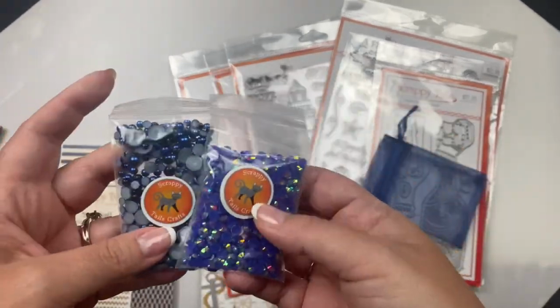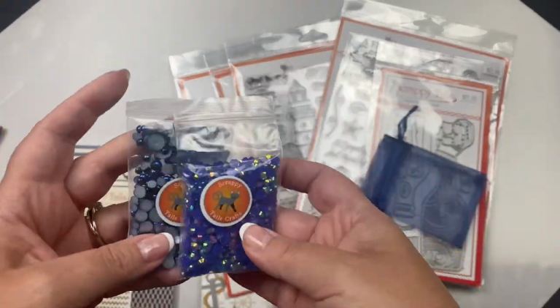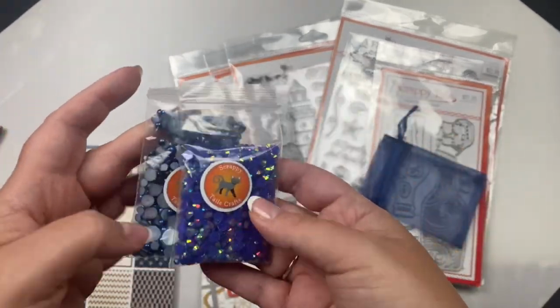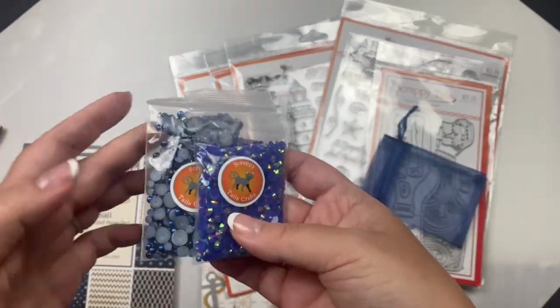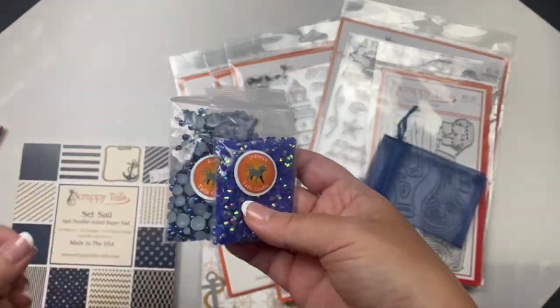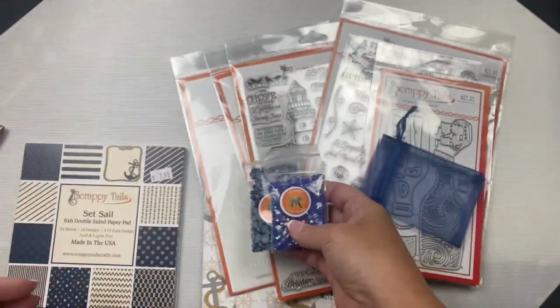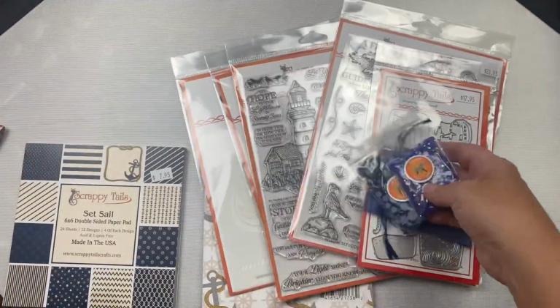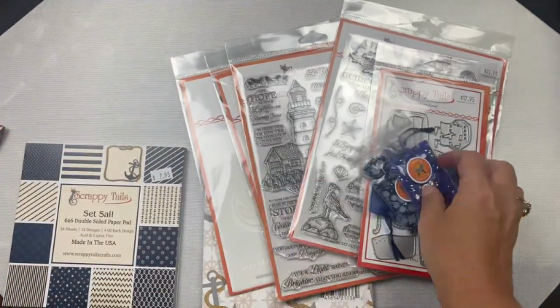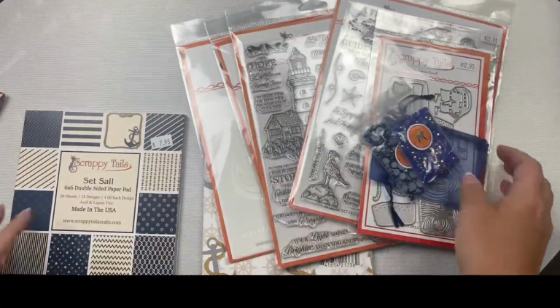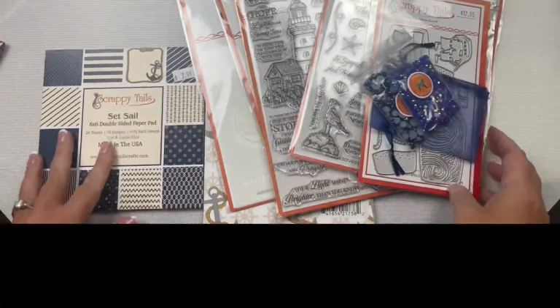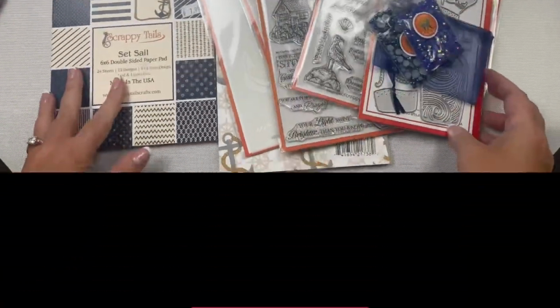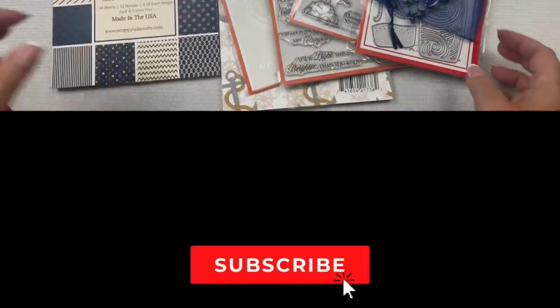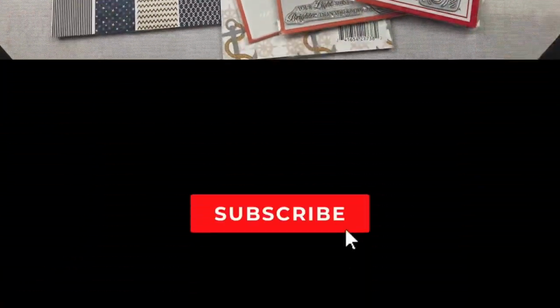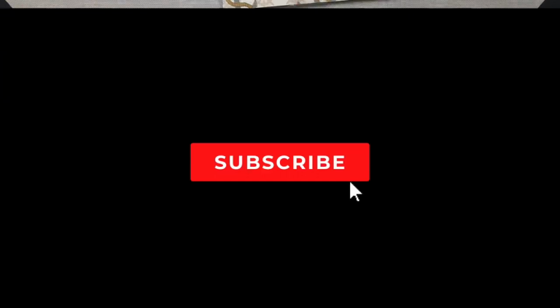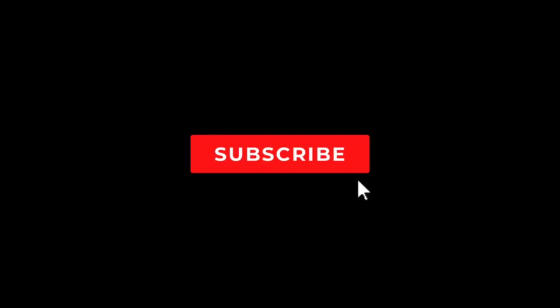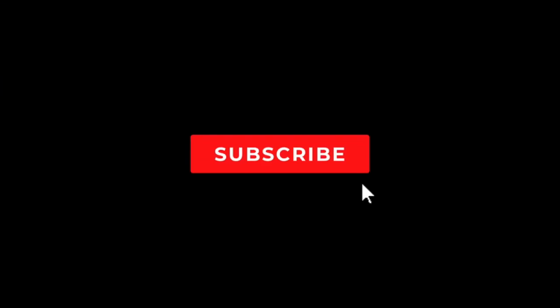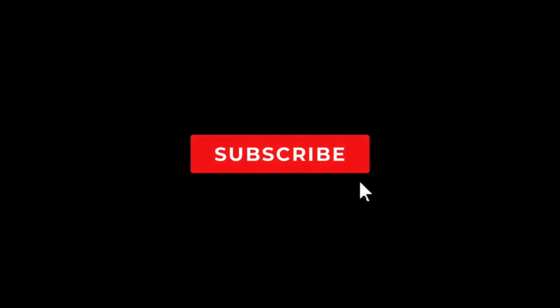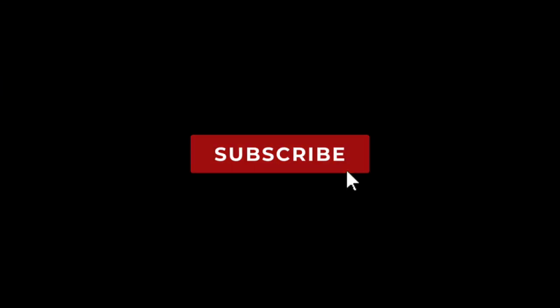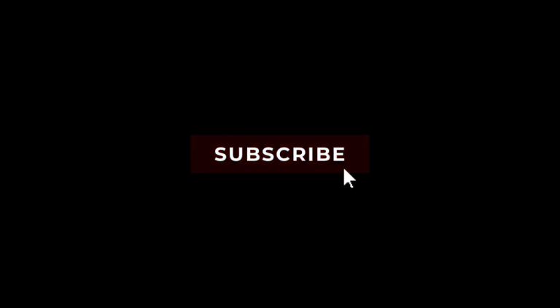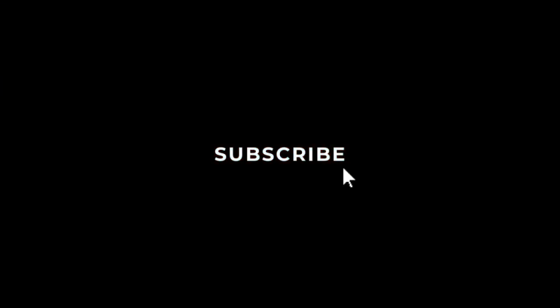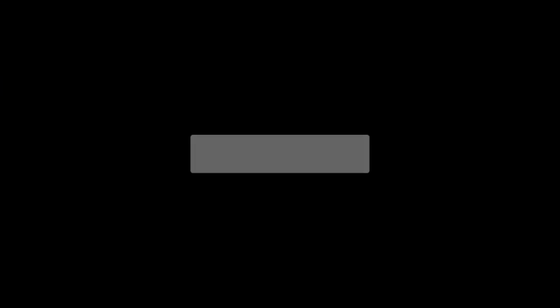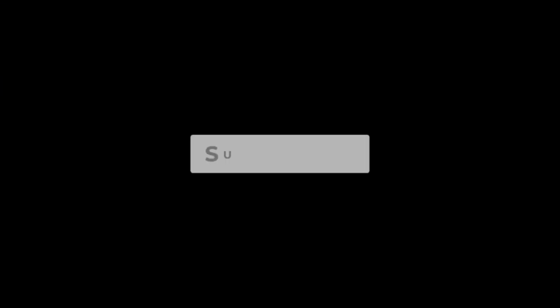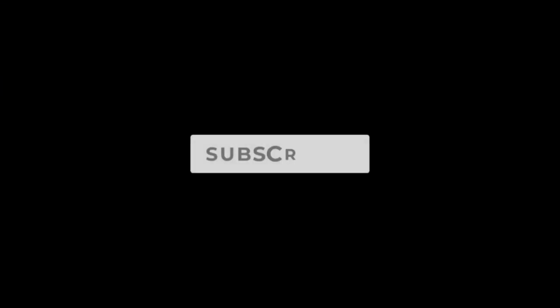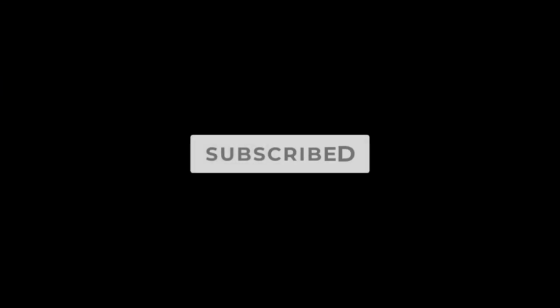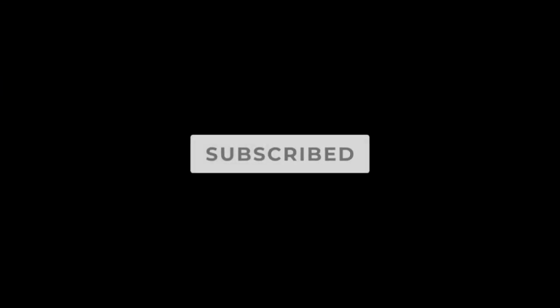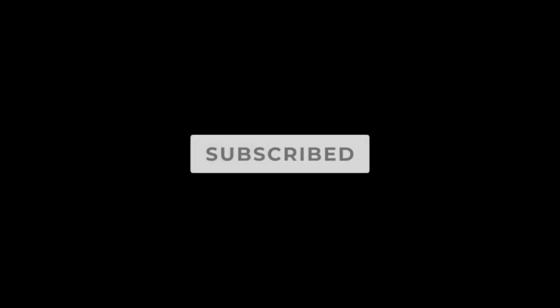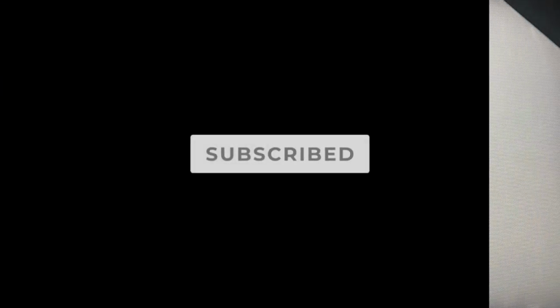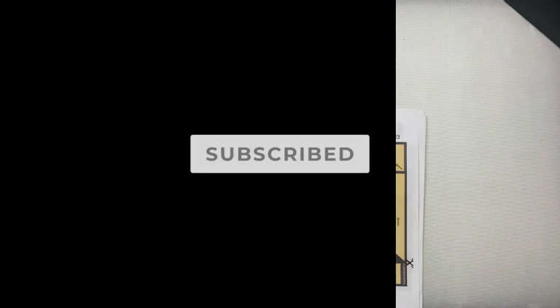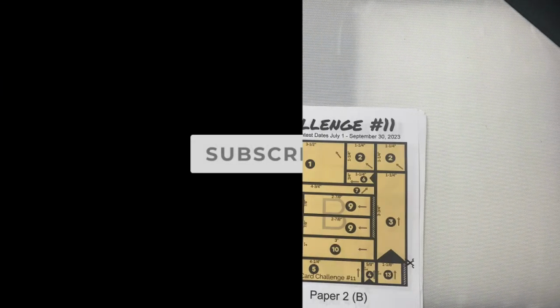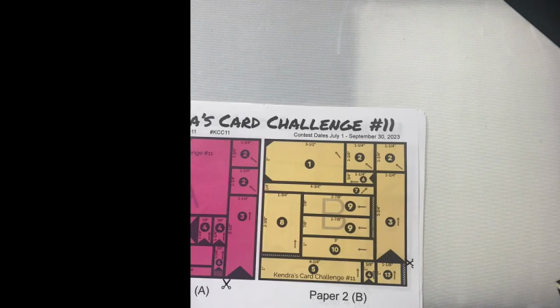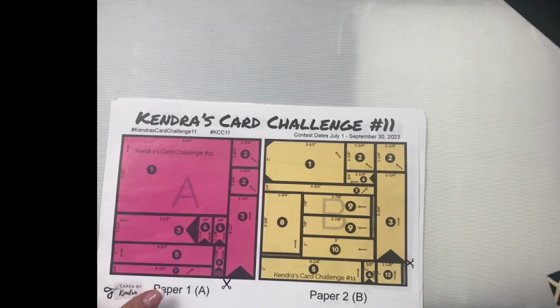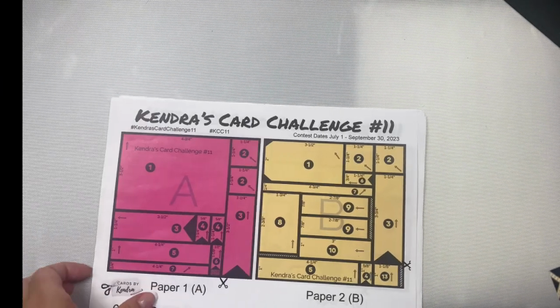And here are a couple of embellishment mixes that came in the card kit — there are some pearls and also some faceted gems. But before we get started, I hope you'll take a moment to click on that subscribe button if you're not already a subscriber.